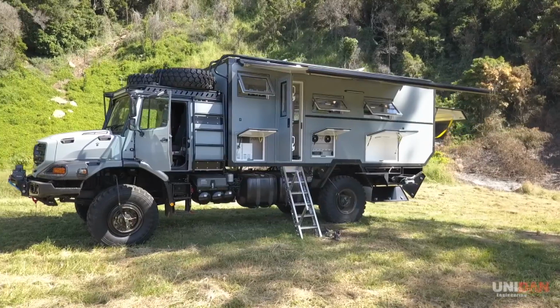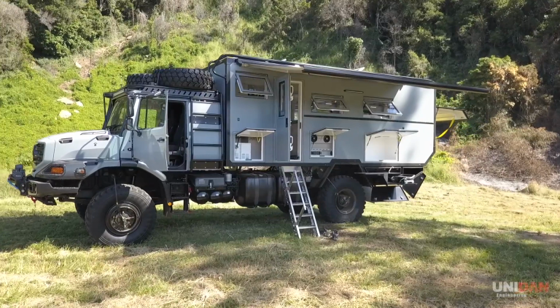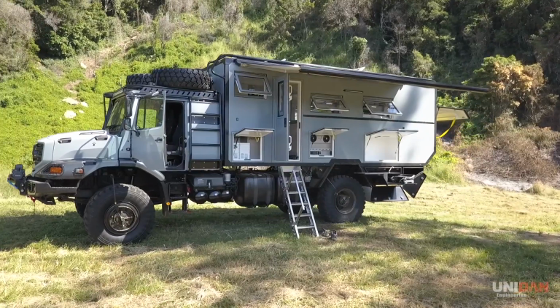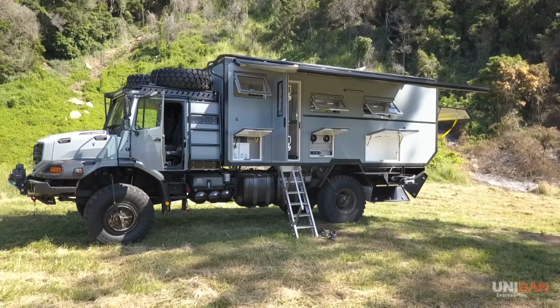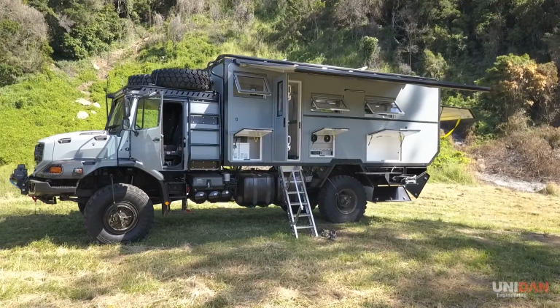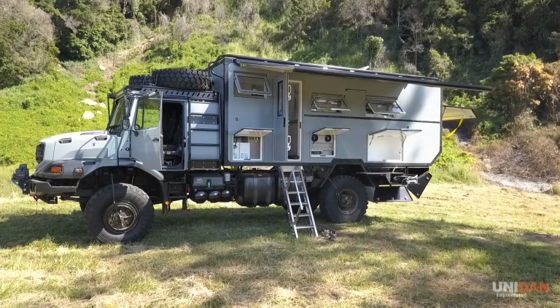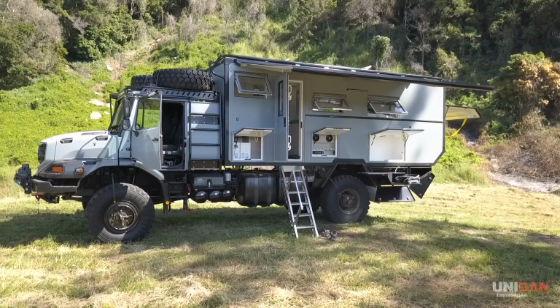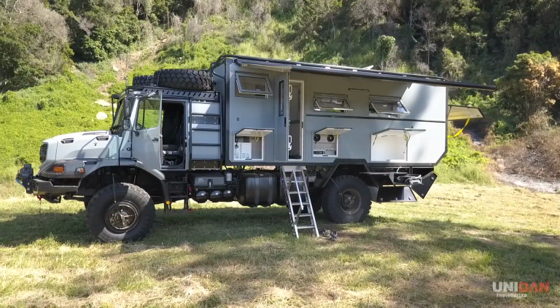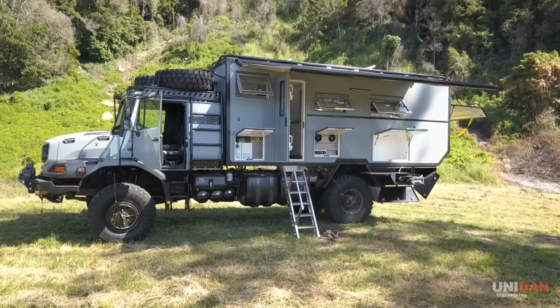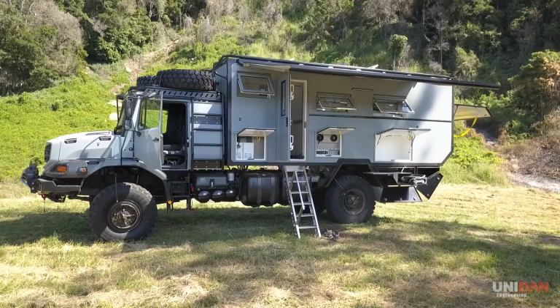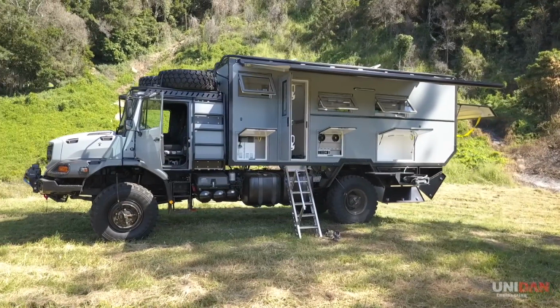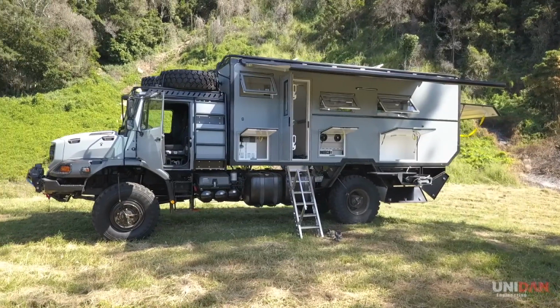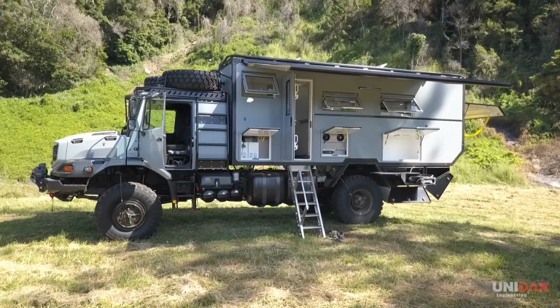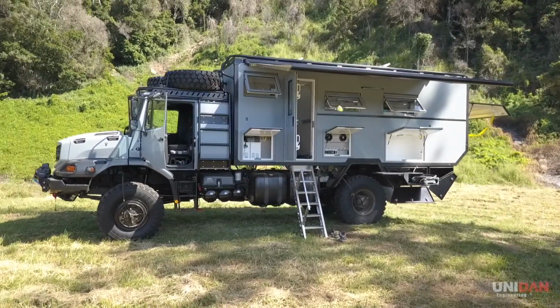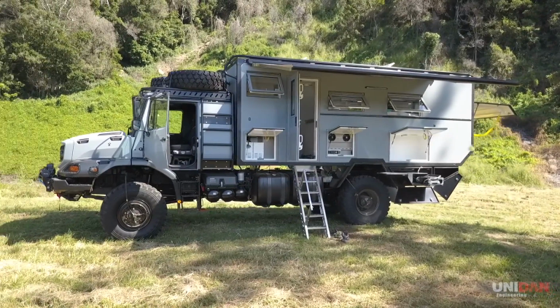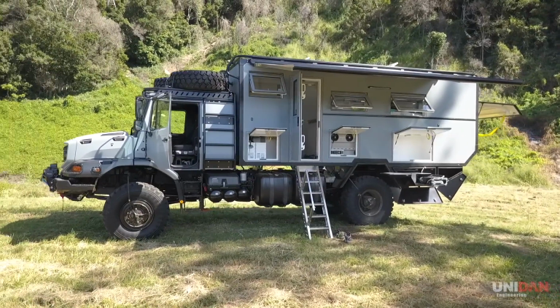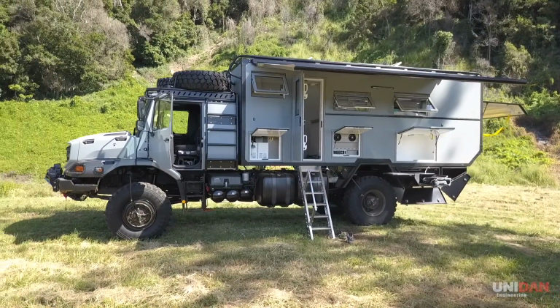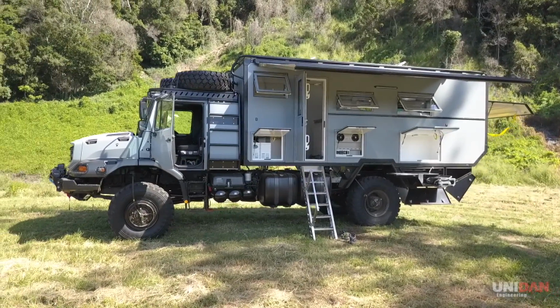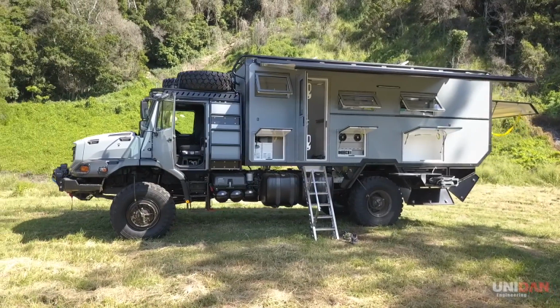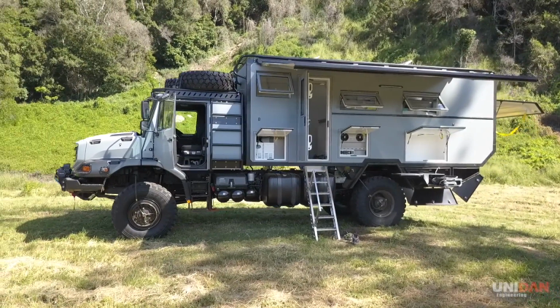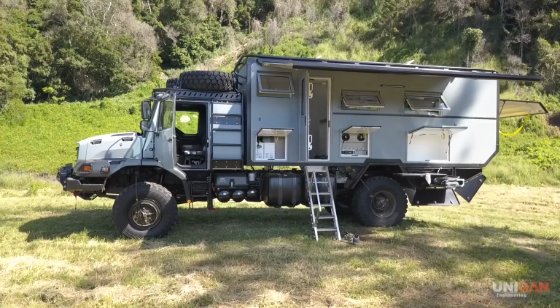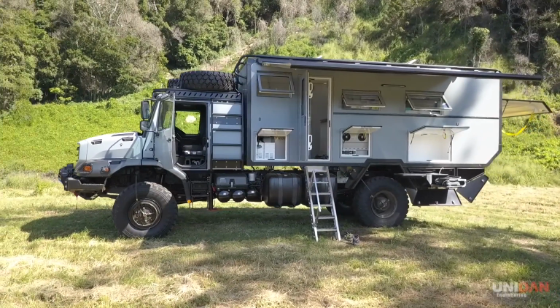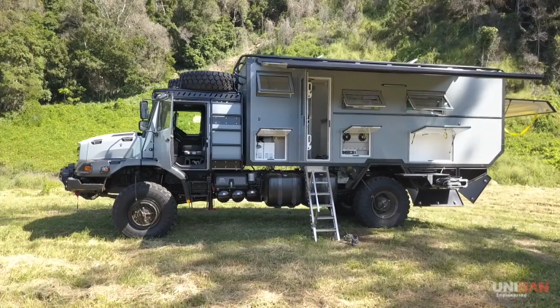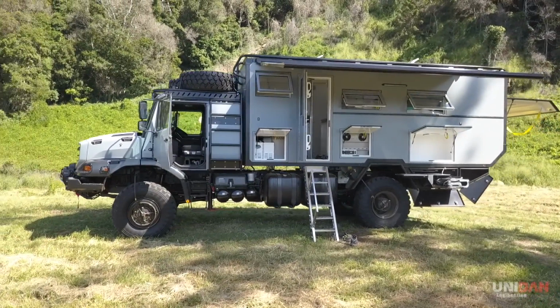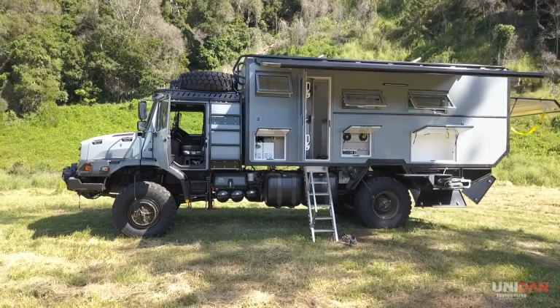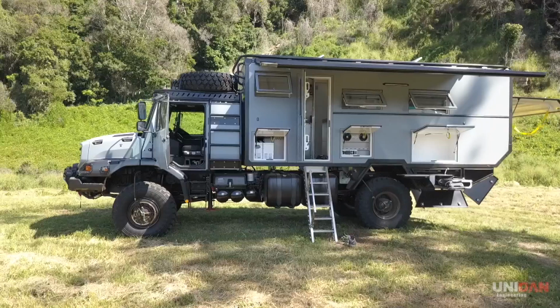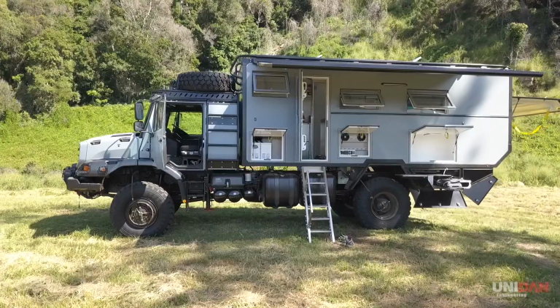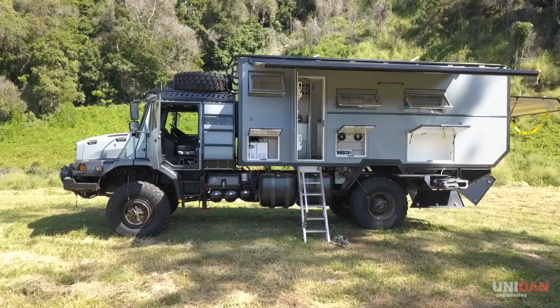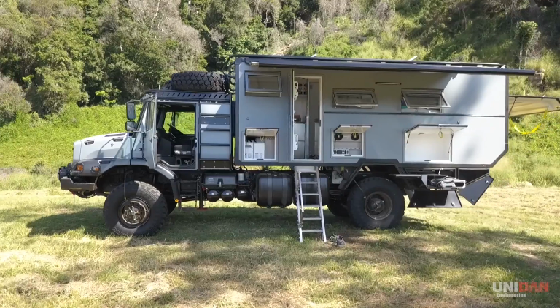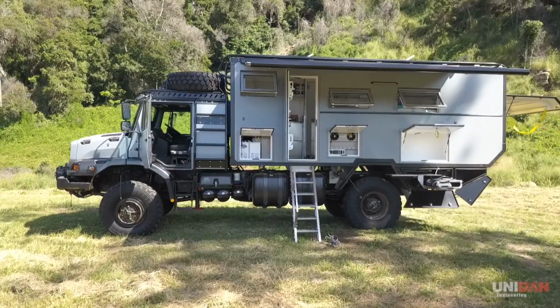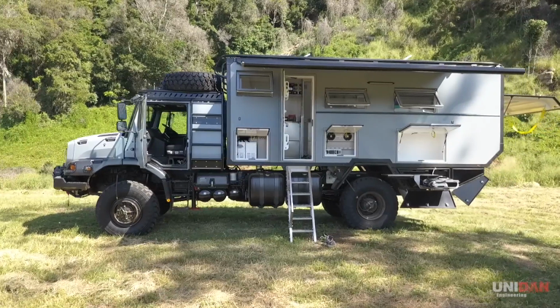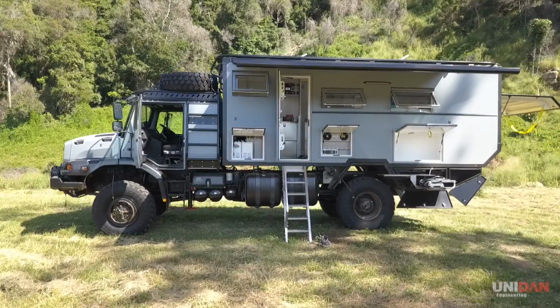Showcasing Unidan's engineering excellence, the Discovery X is our most innovative build to date.